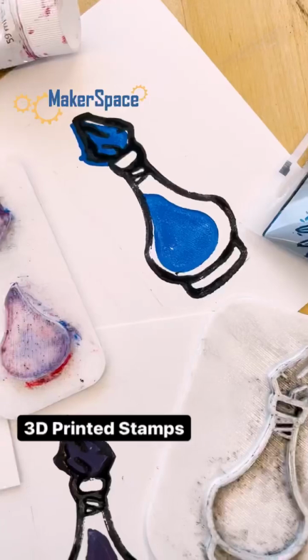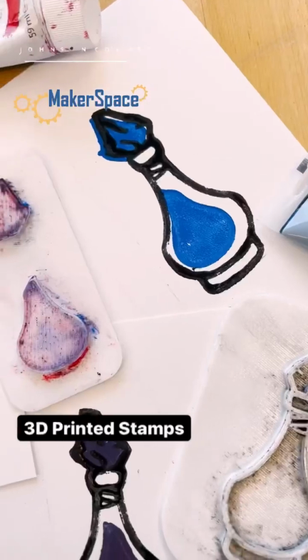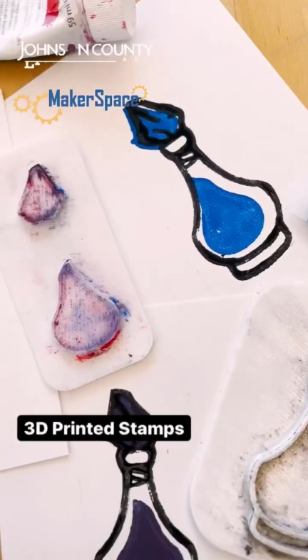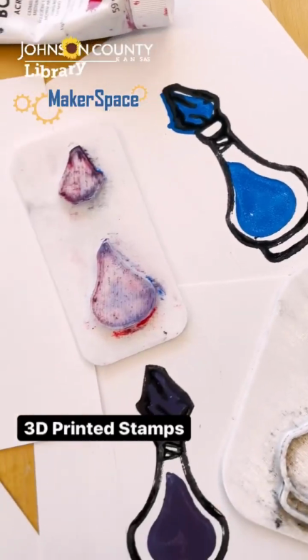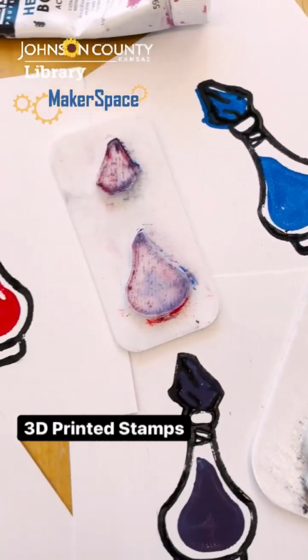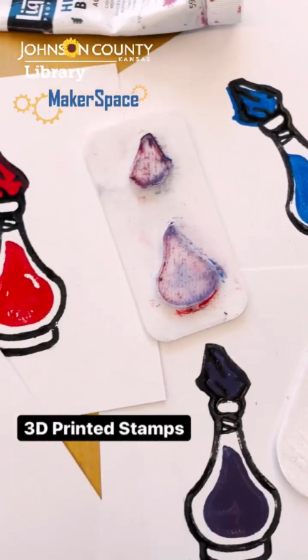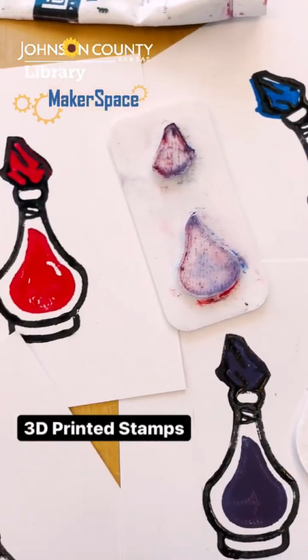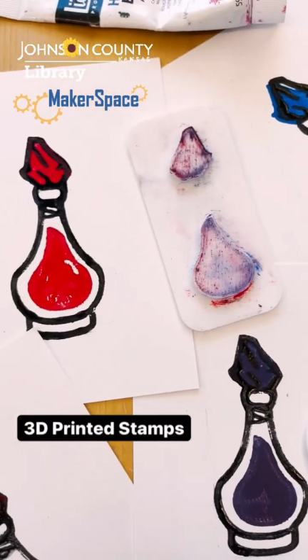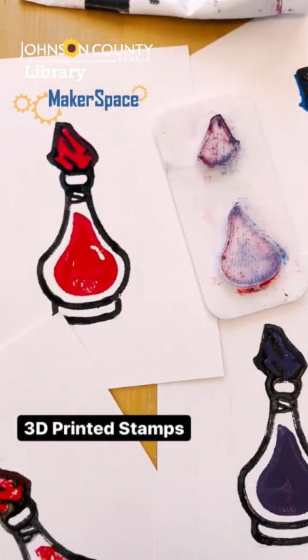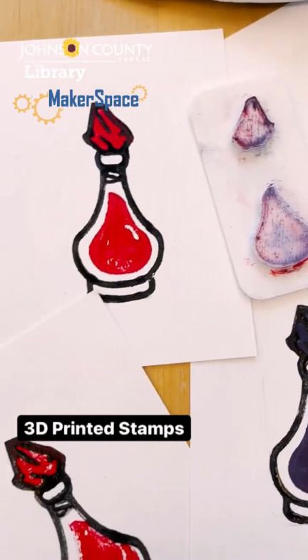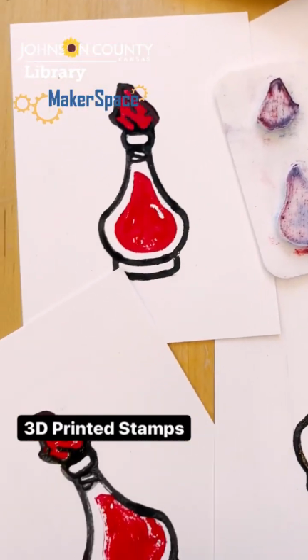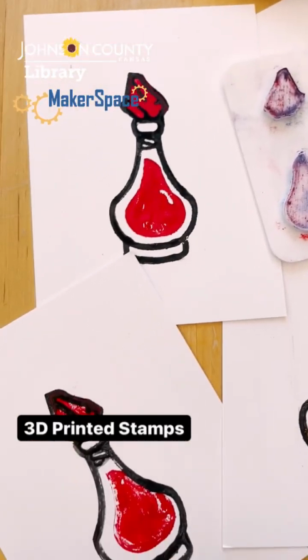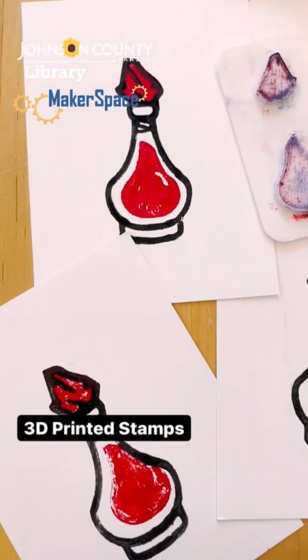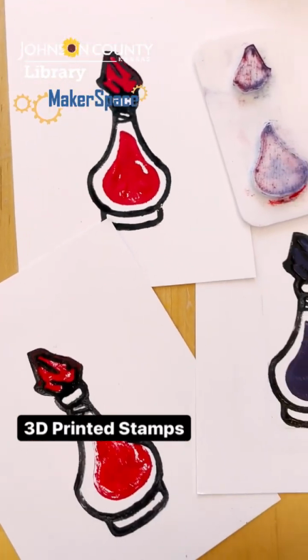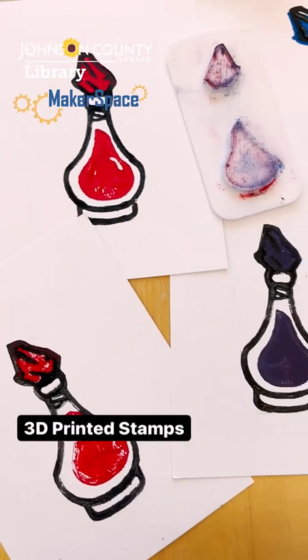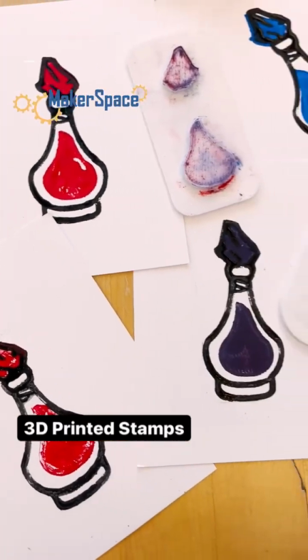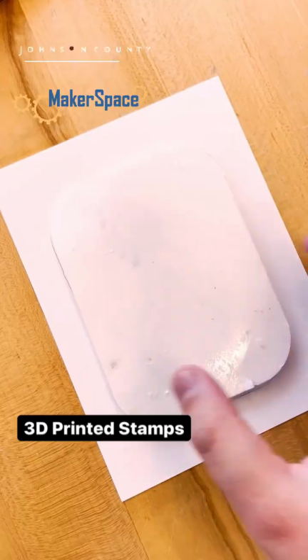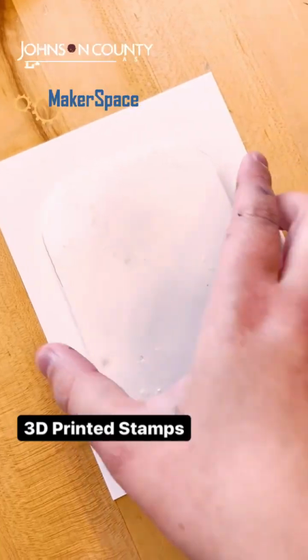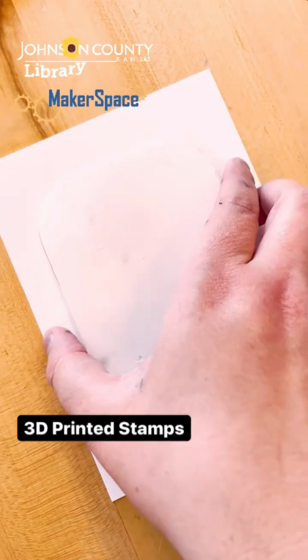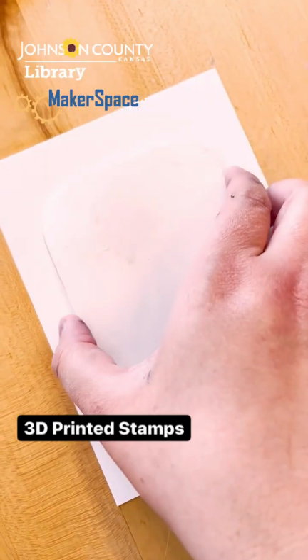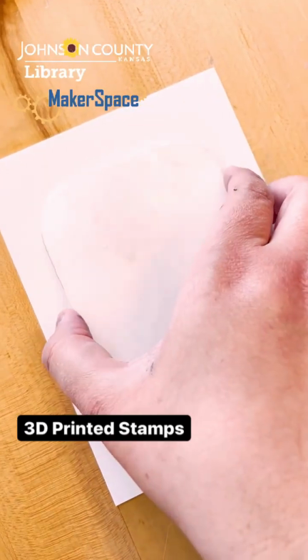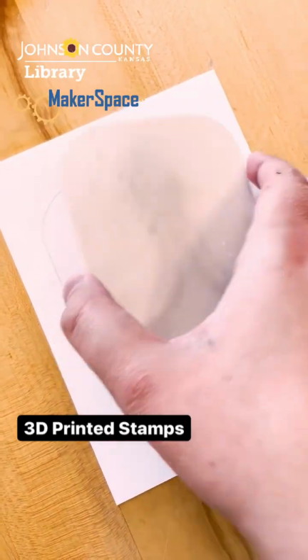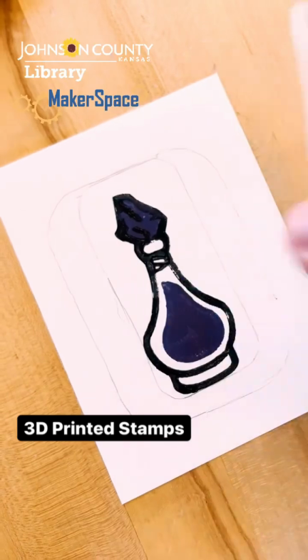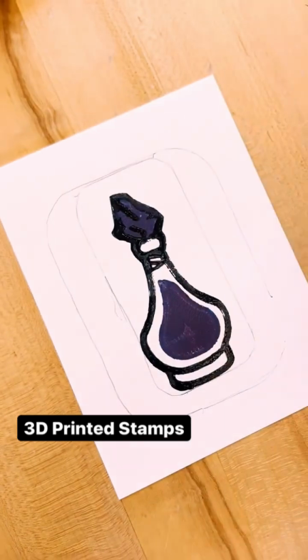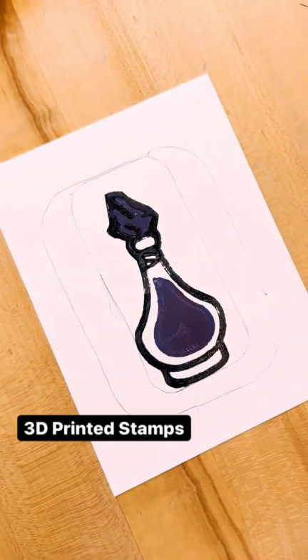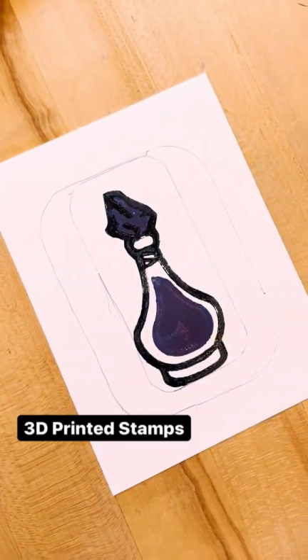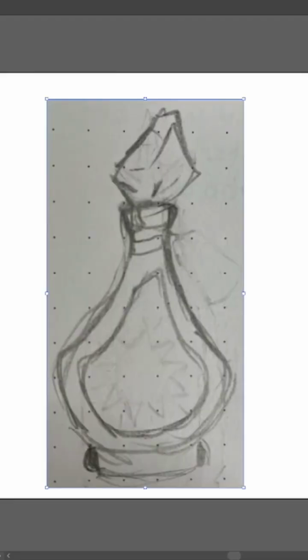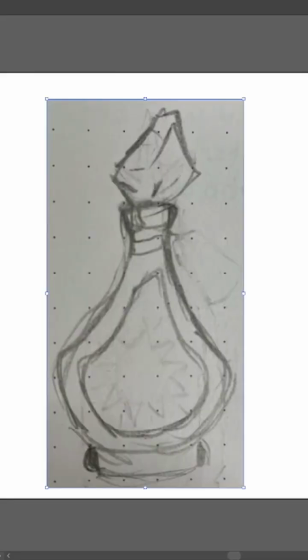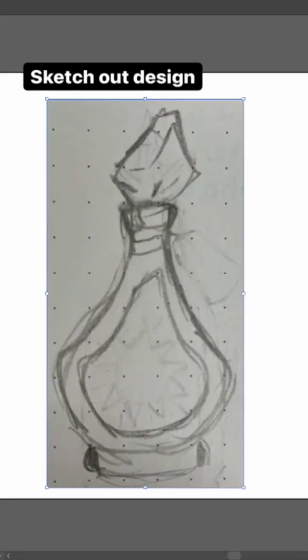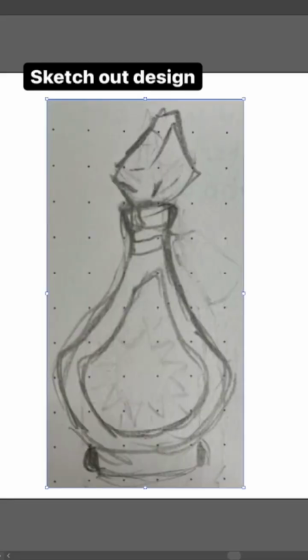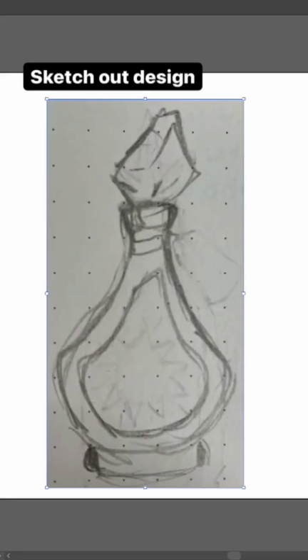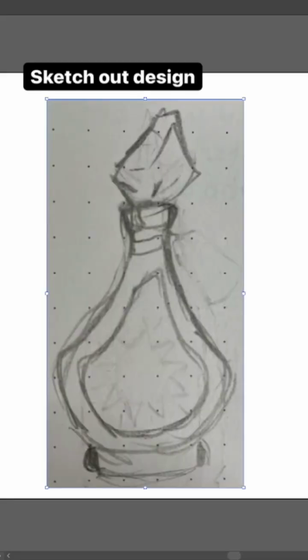Let's make some 3D printed stamps. This method is inspired by lino cut printing, which are usually made by hand.